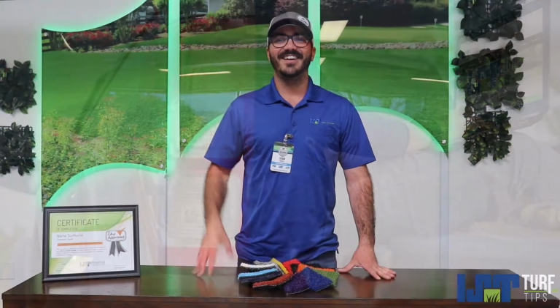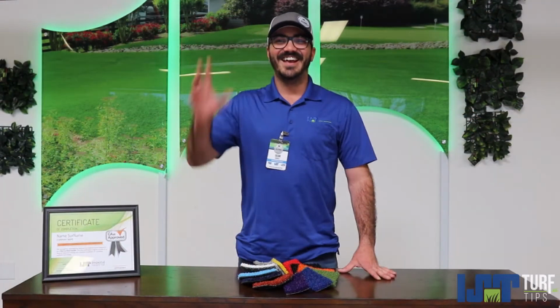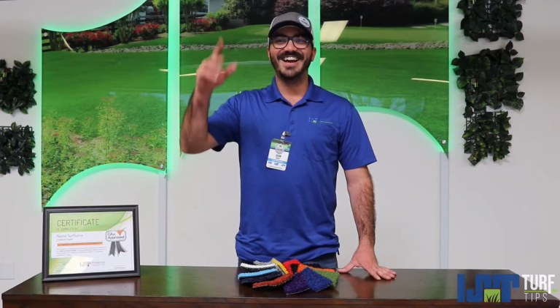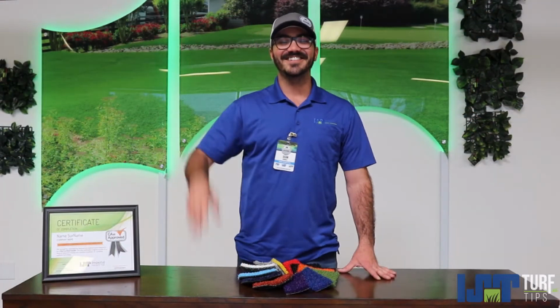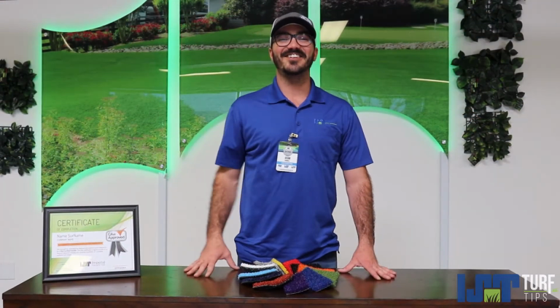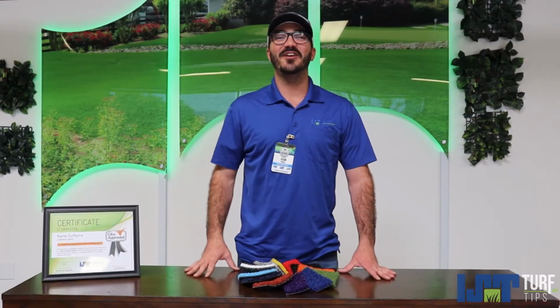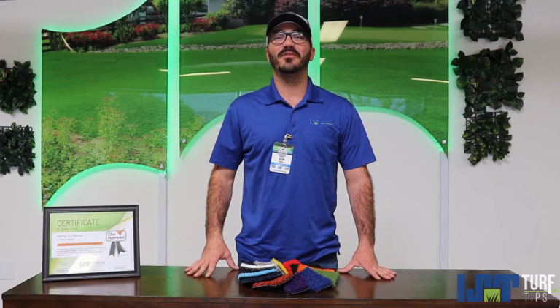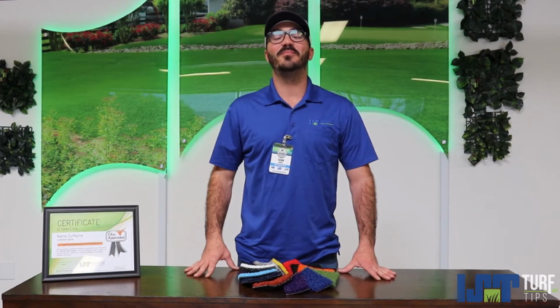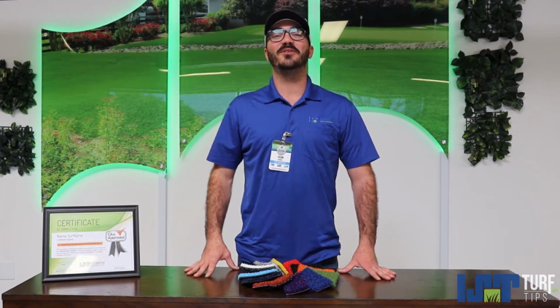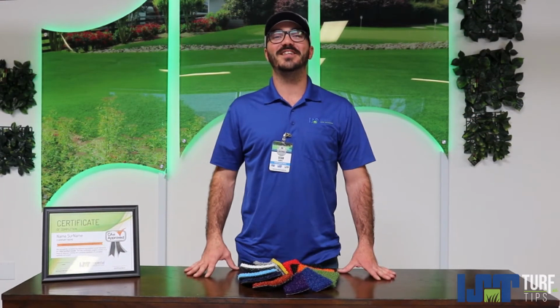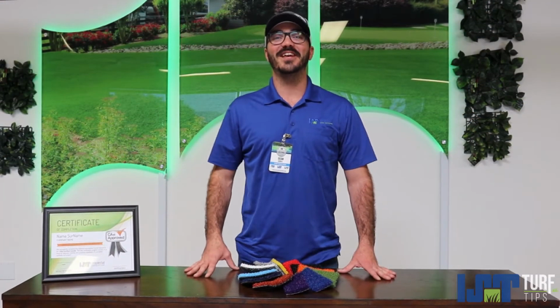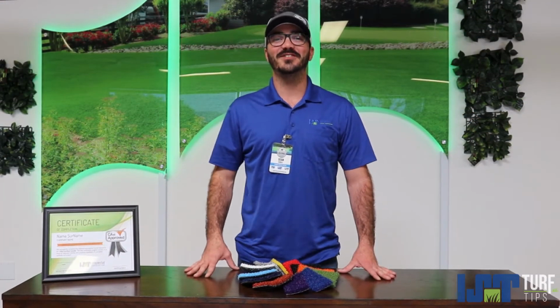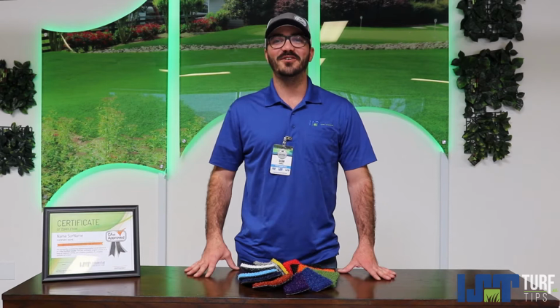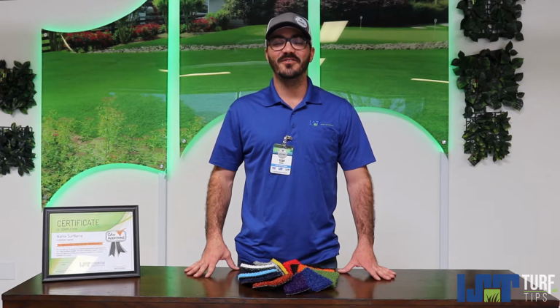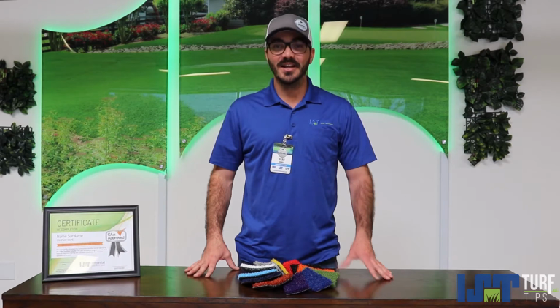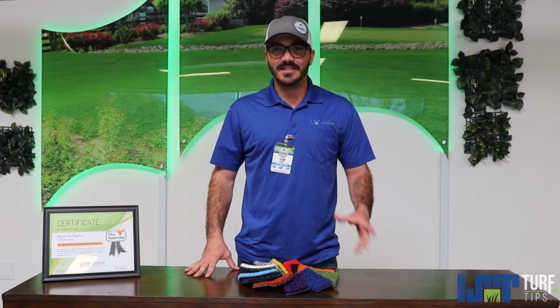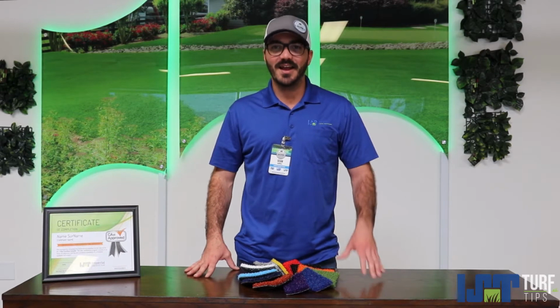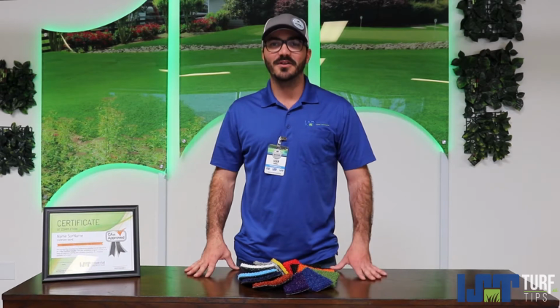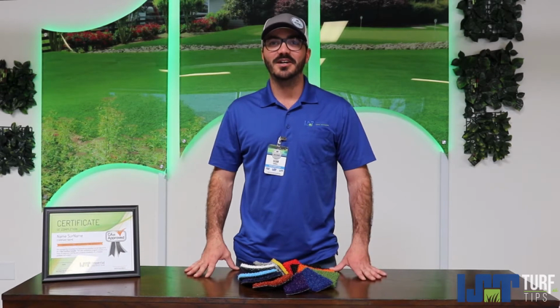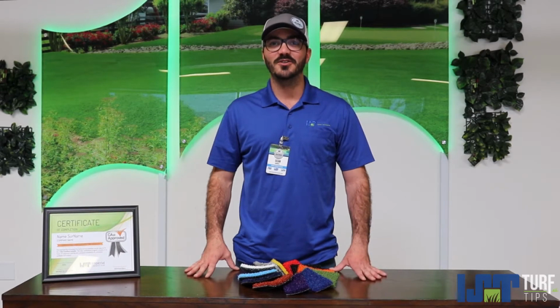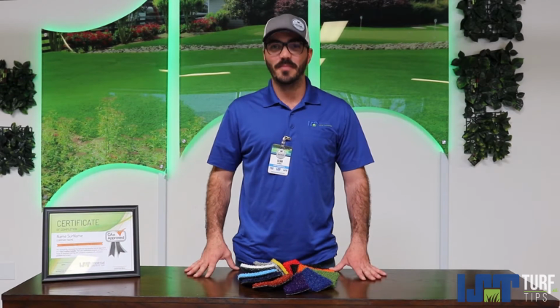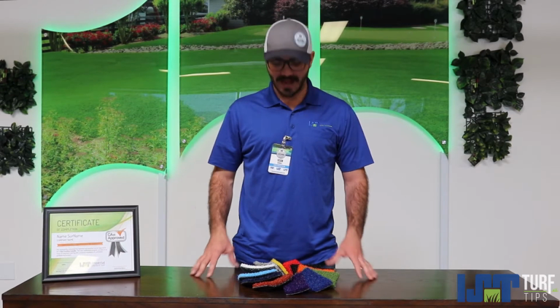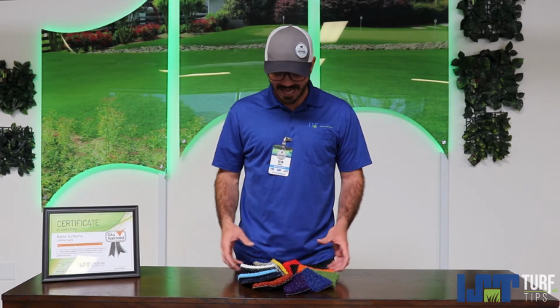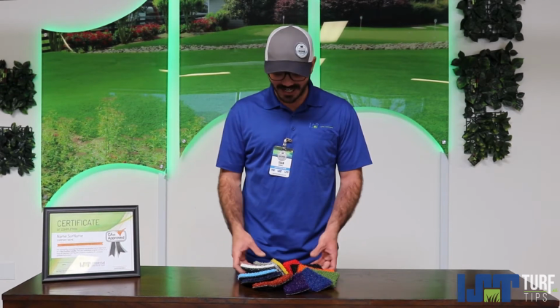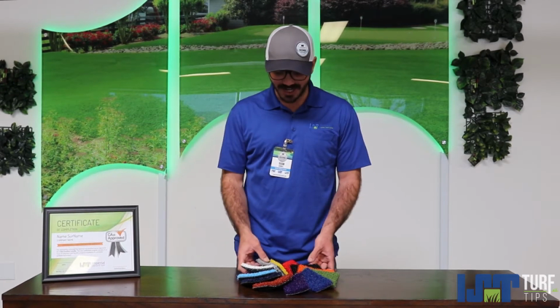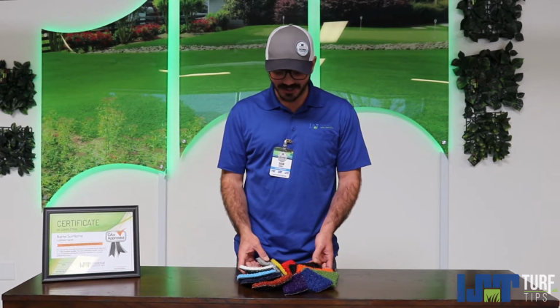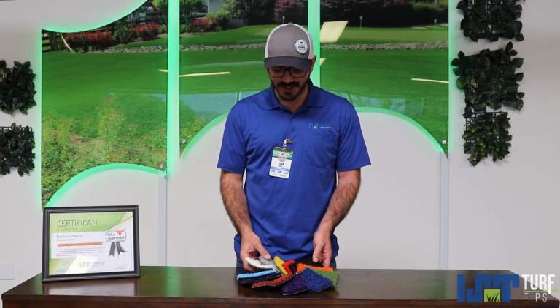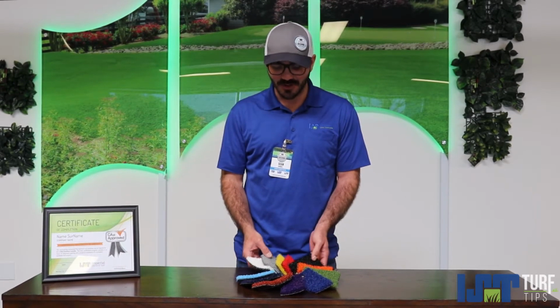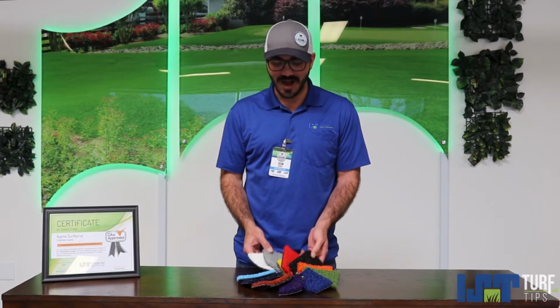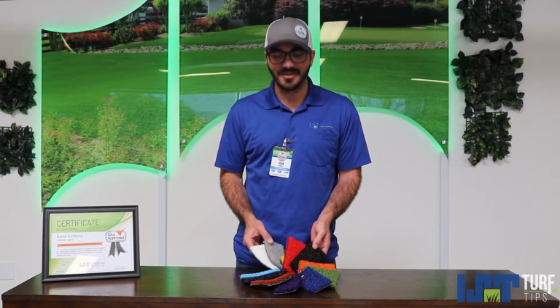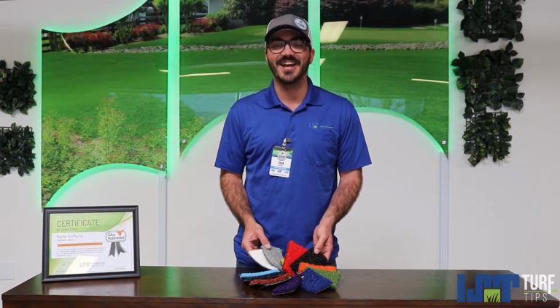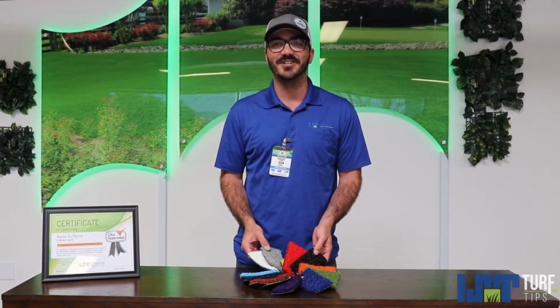Hey guys, it's Shawn here with Imperial Synthetic Turf. Today I want to talk to you about adding color to your application.